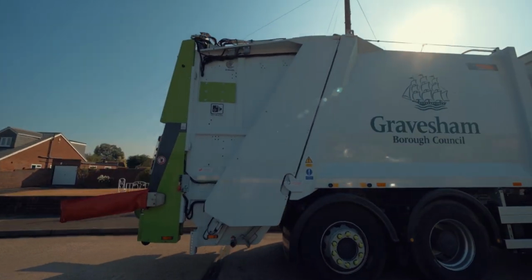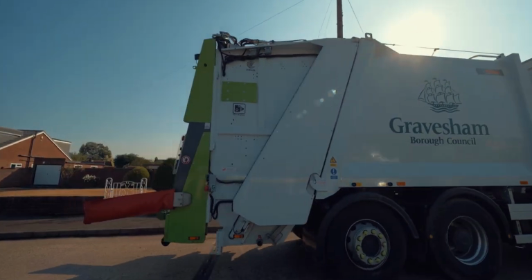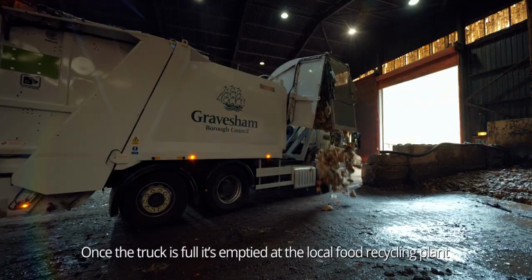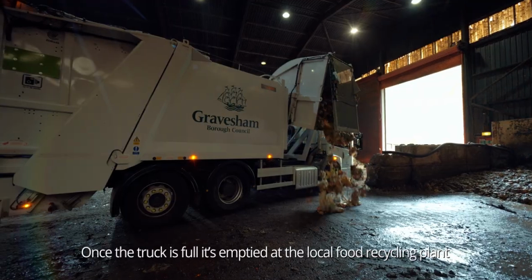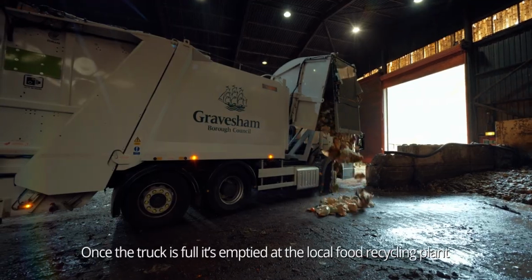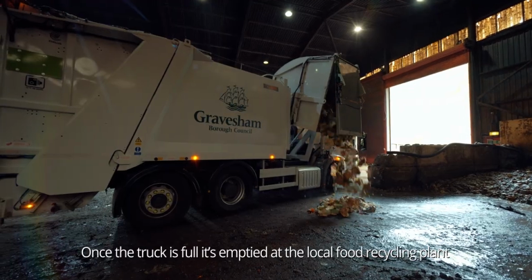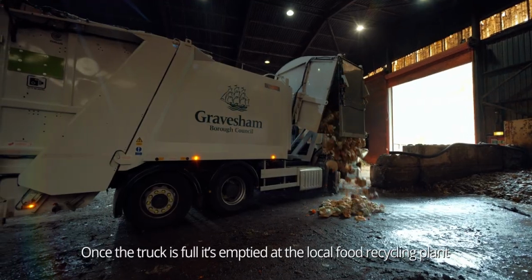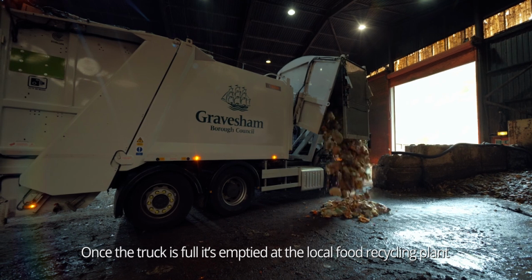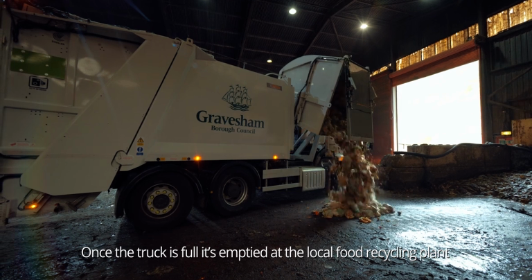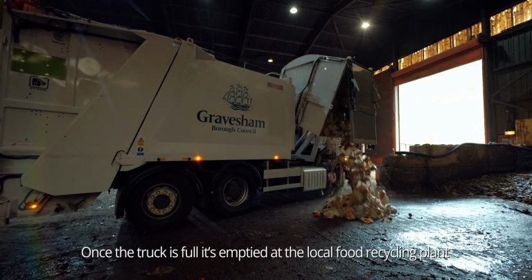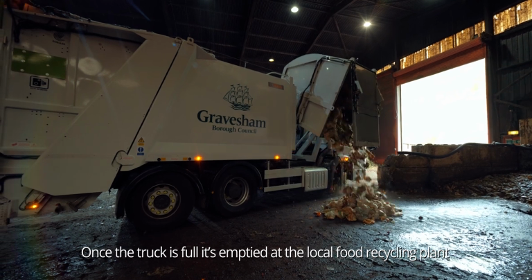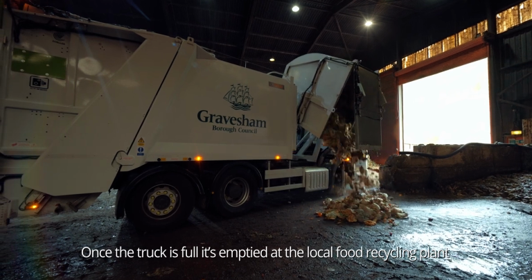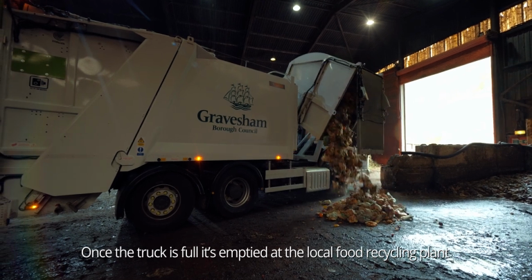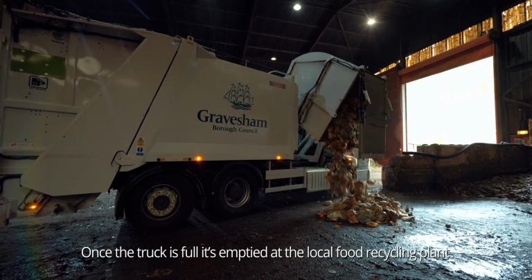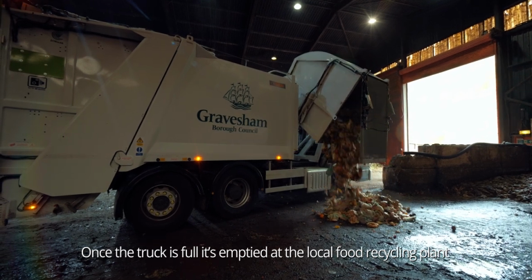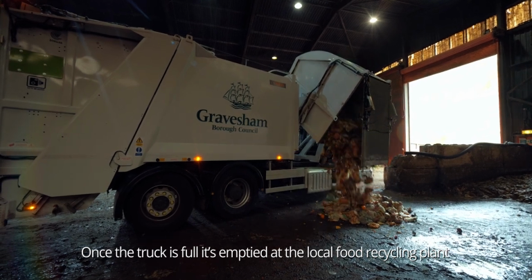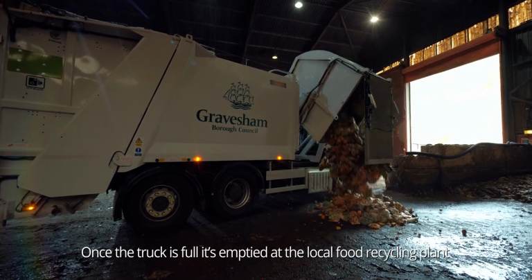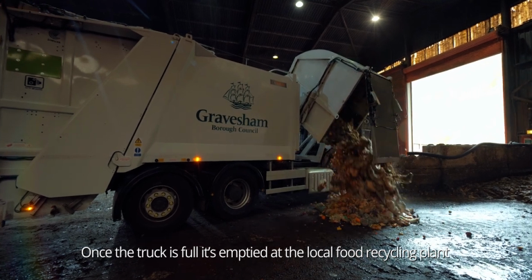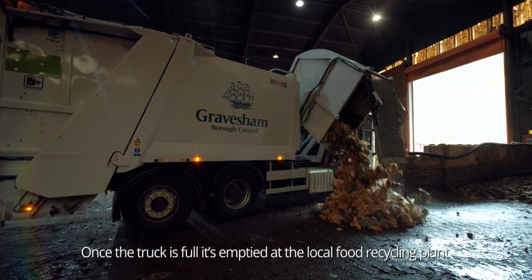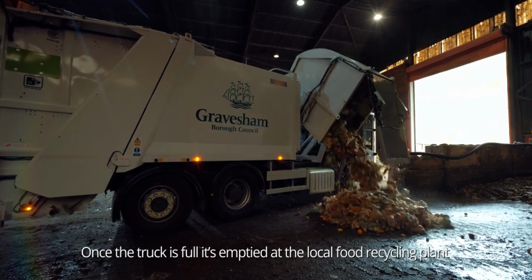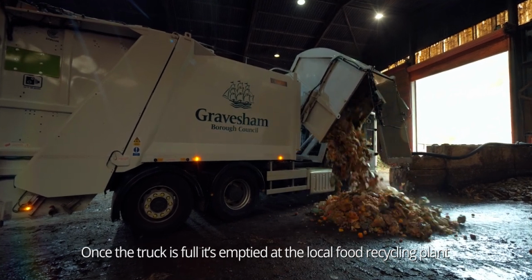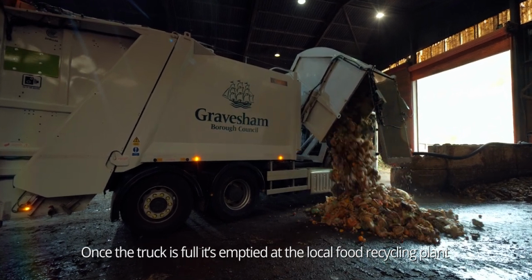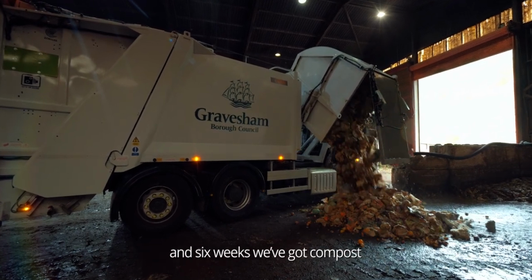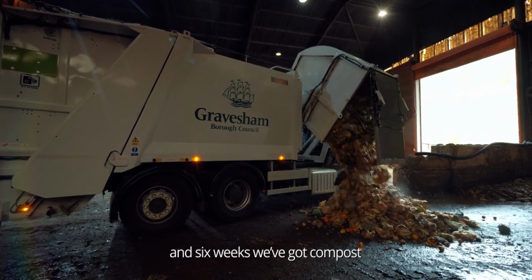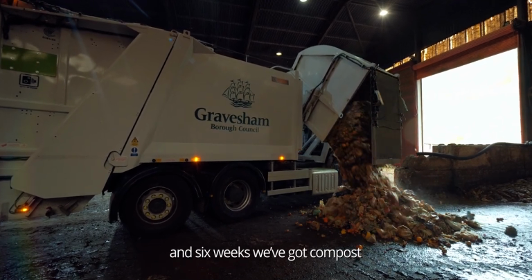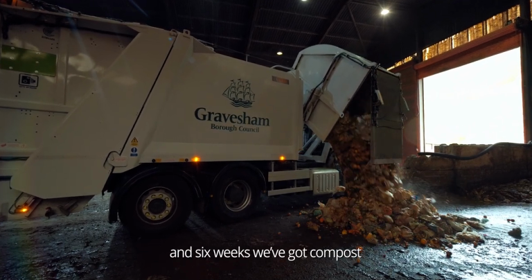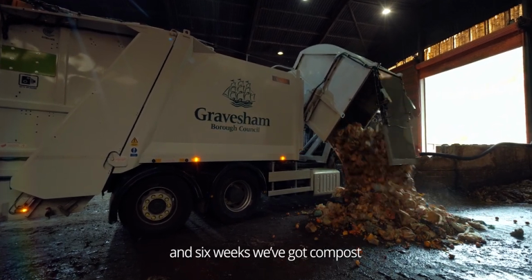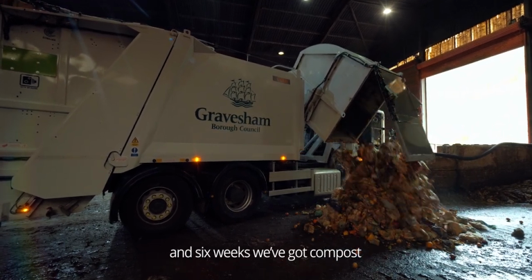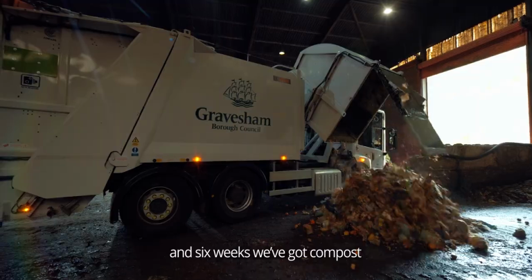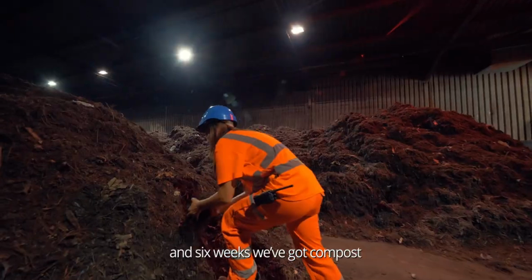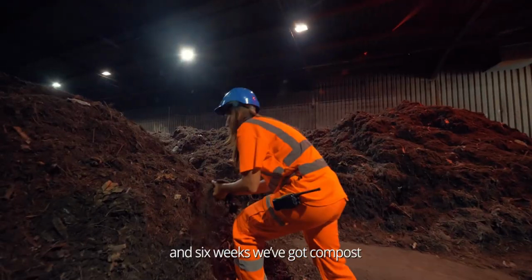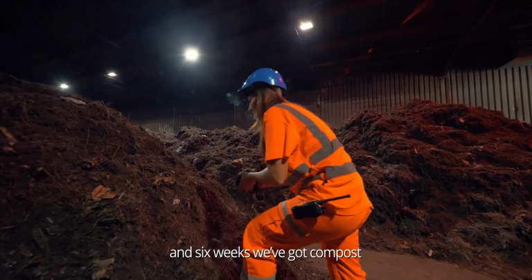Once the truck is full, it's emptied at the local food recycling plant. And six weeks later, we've got compost.